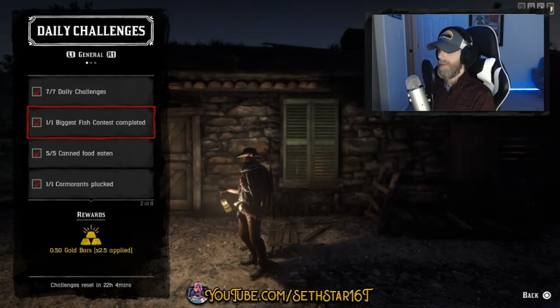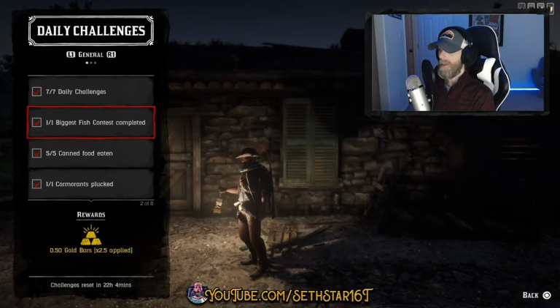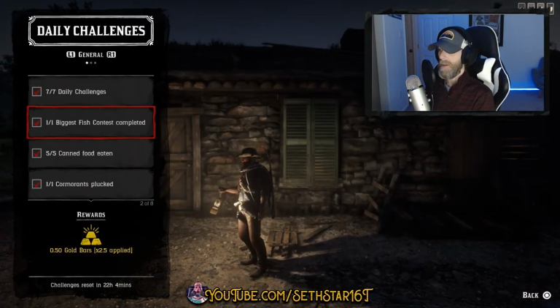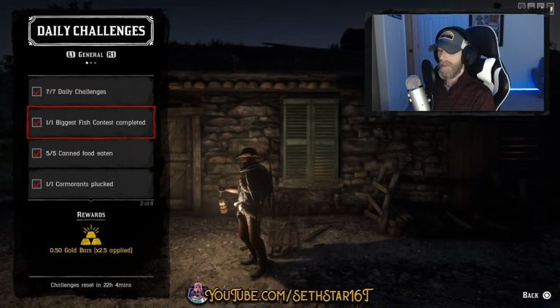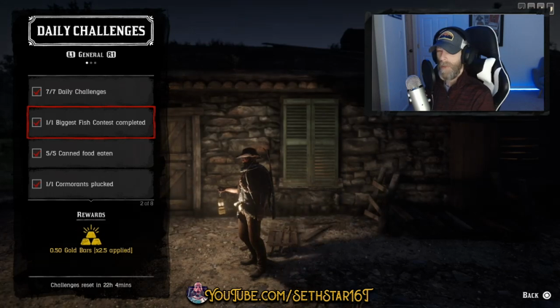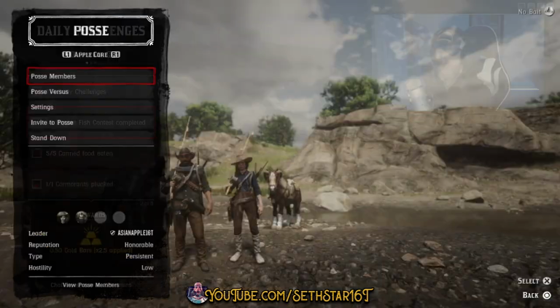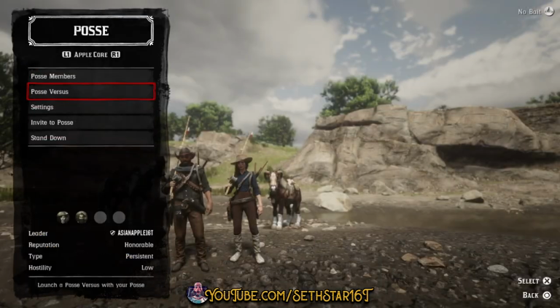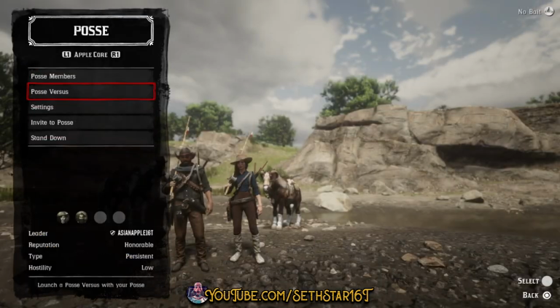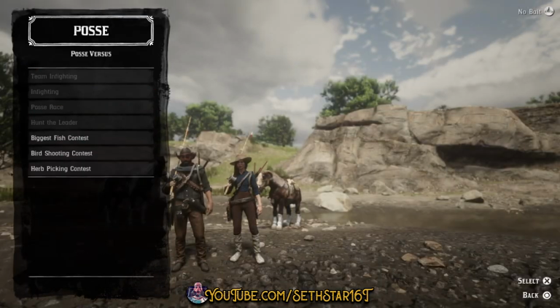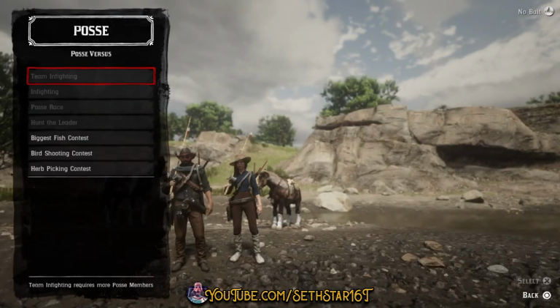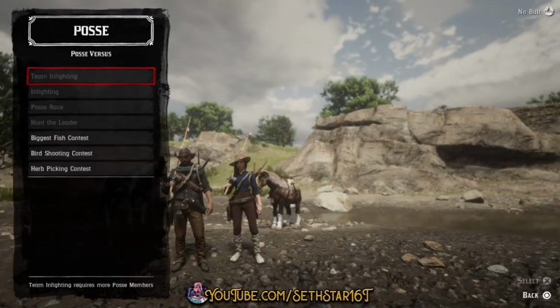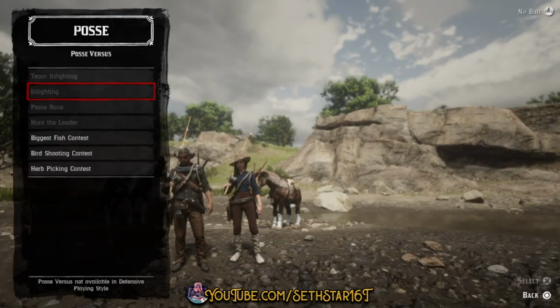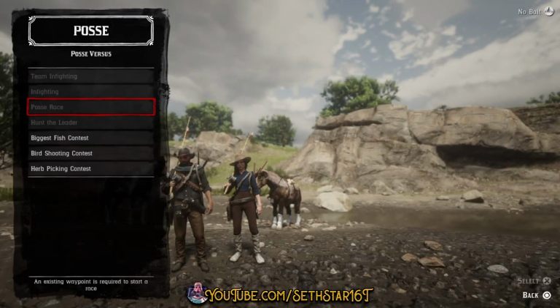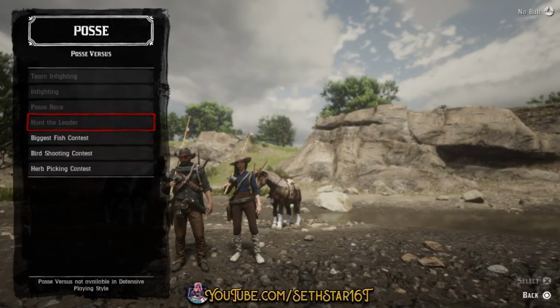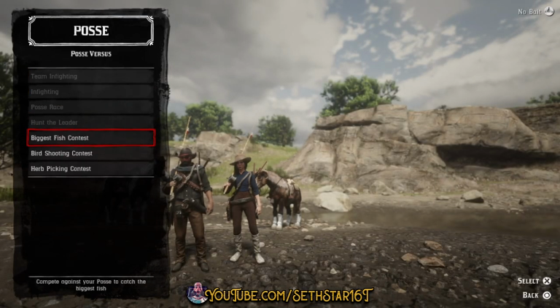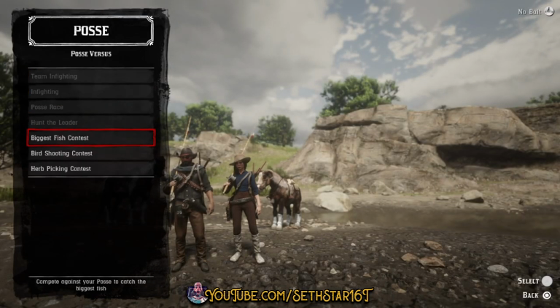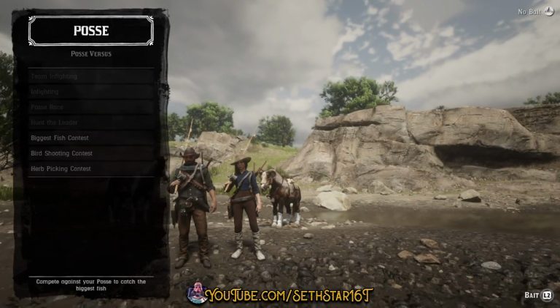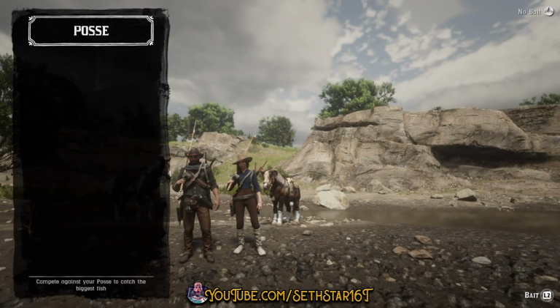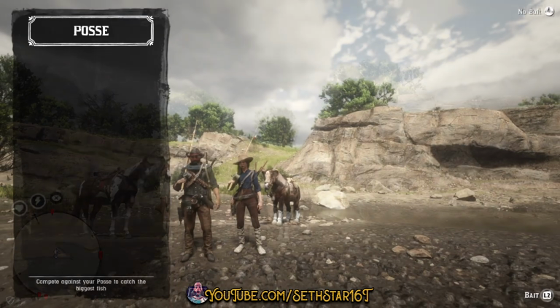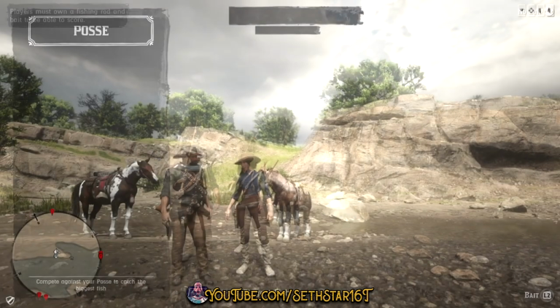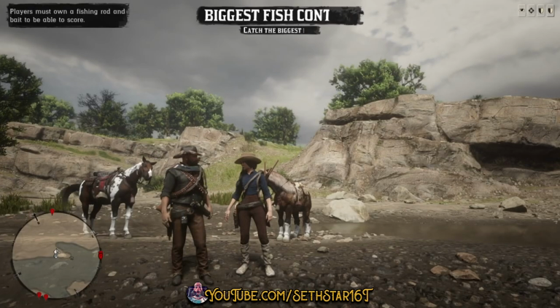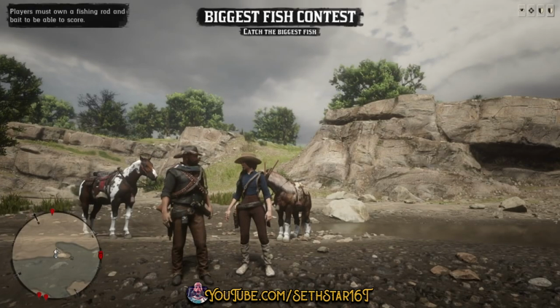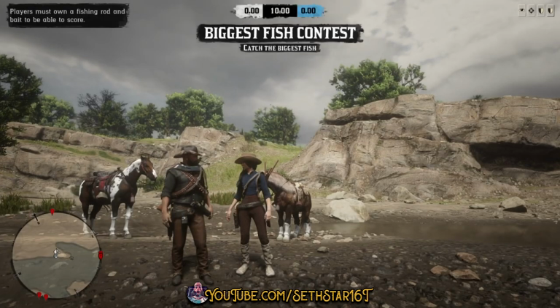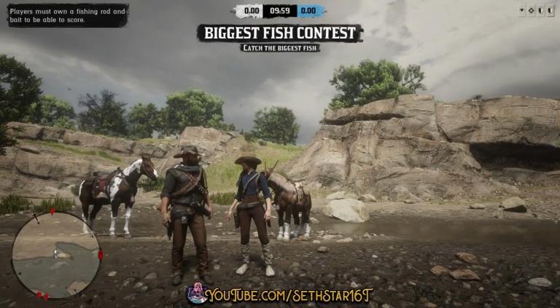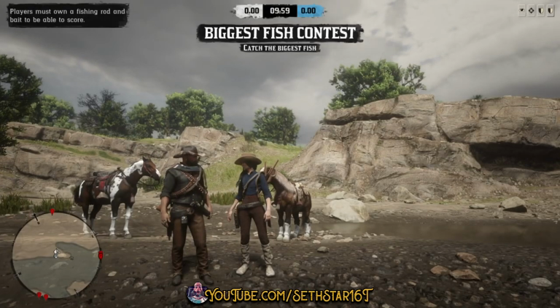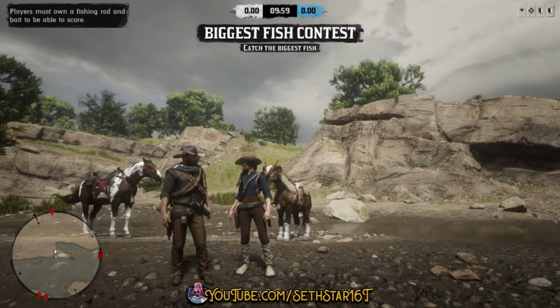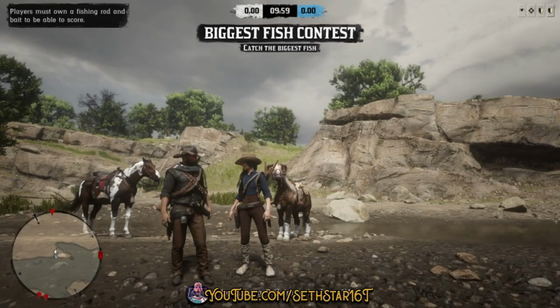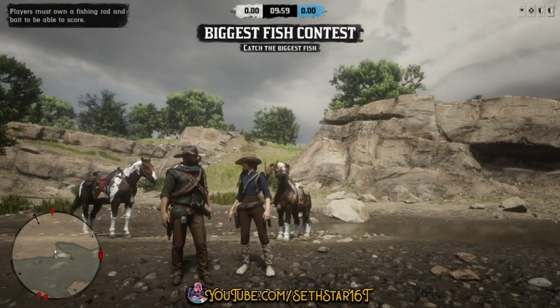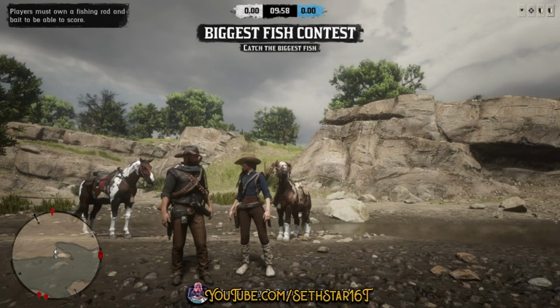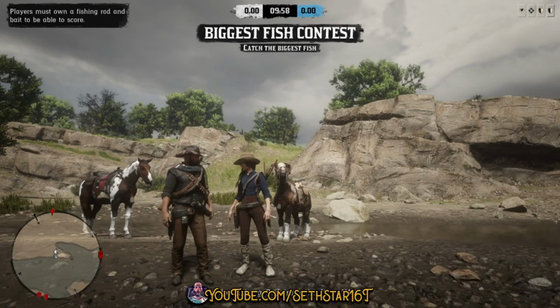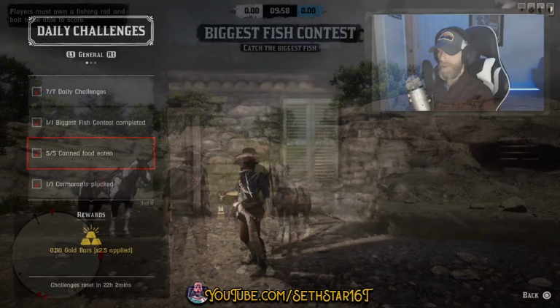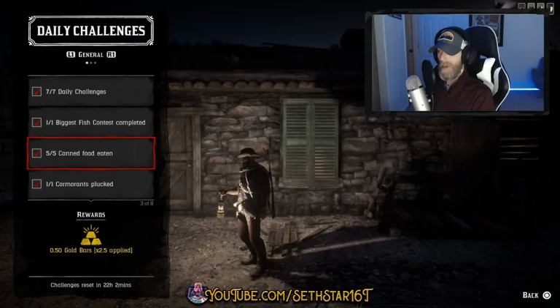Number 1: Biggest Fish Contest Completed. Found in the posse versus menu — jump into a persistent posse, make sure all members are by water, and have the leader fire it up.